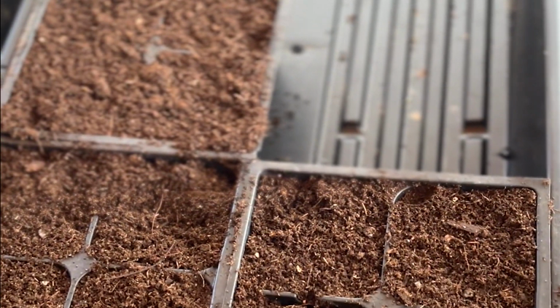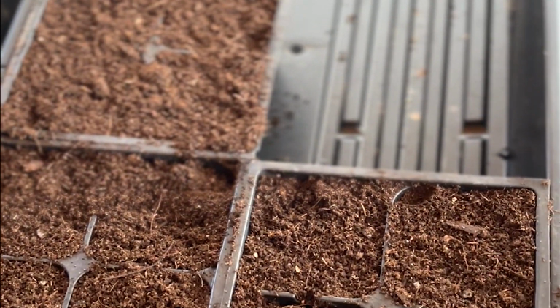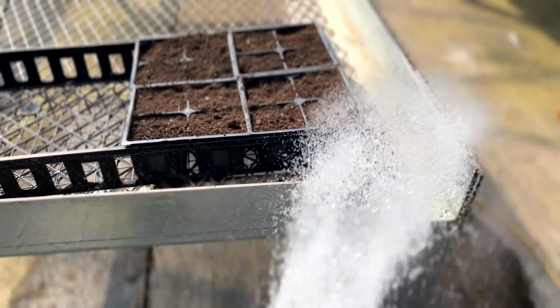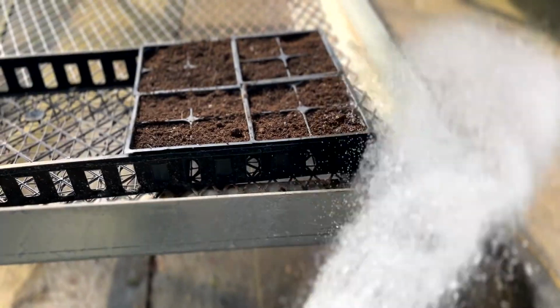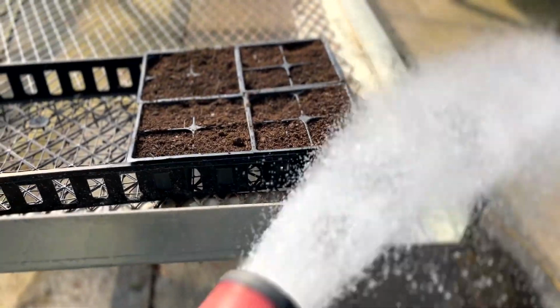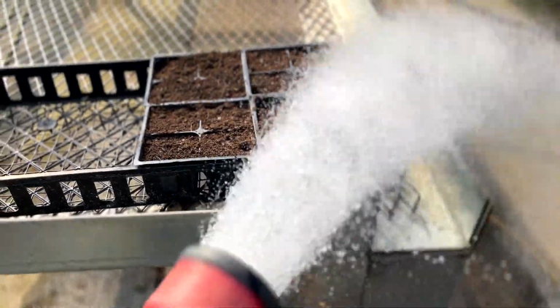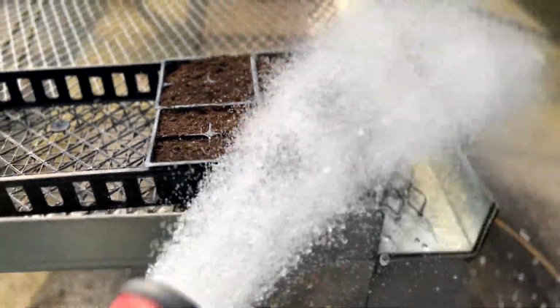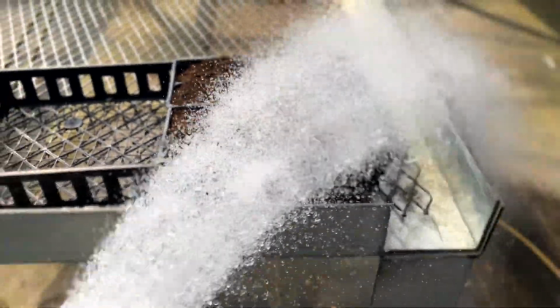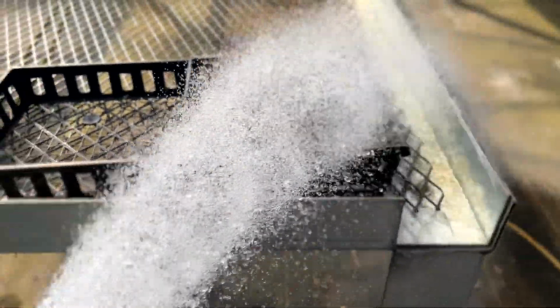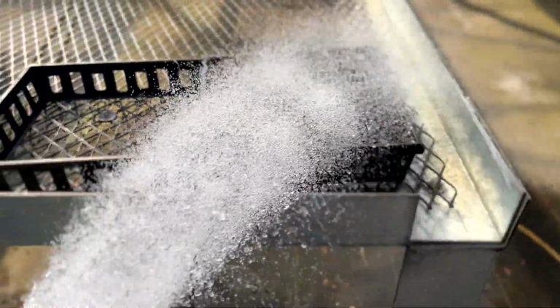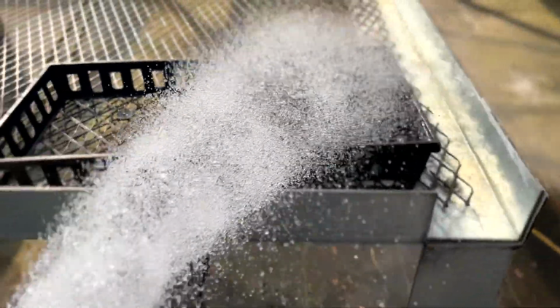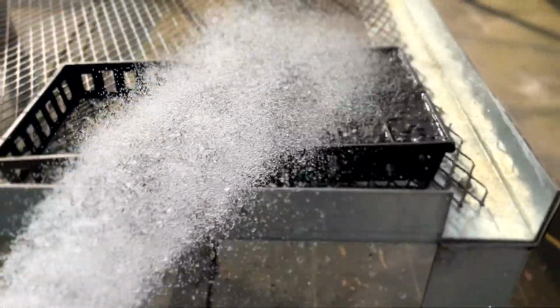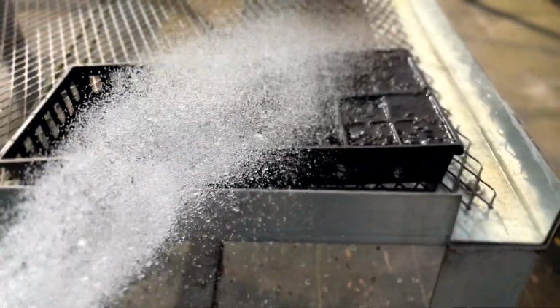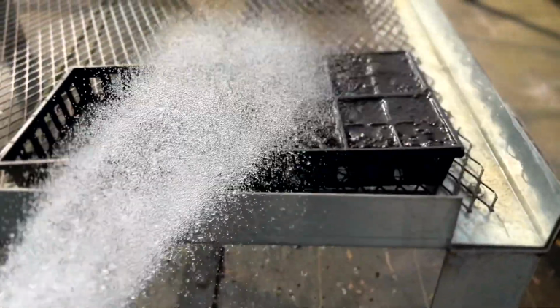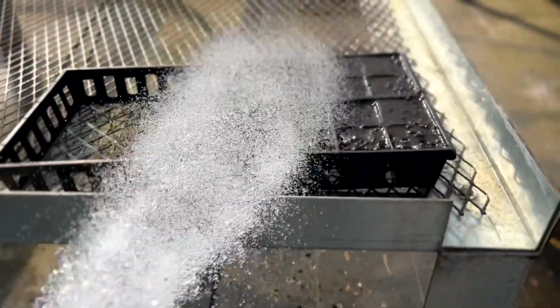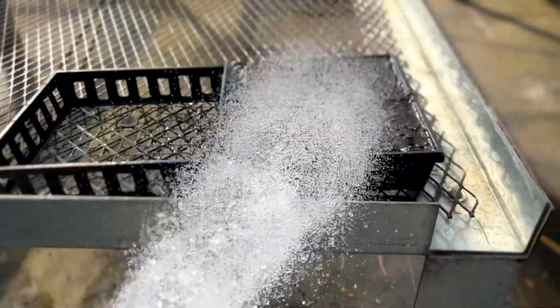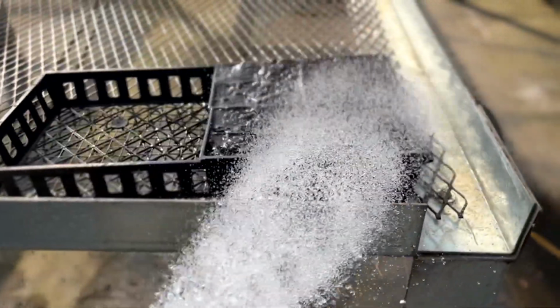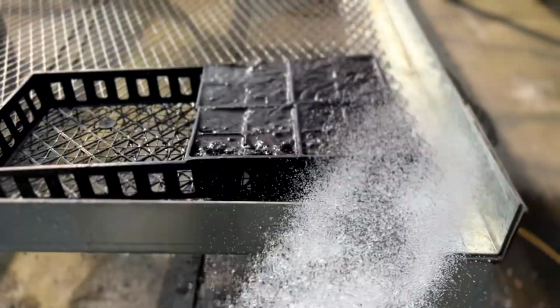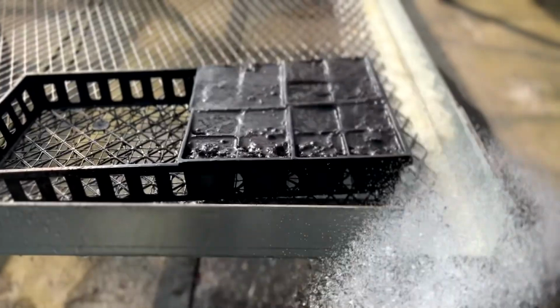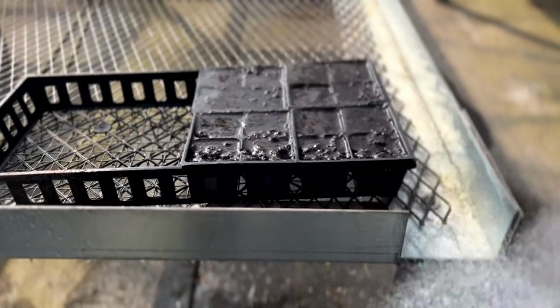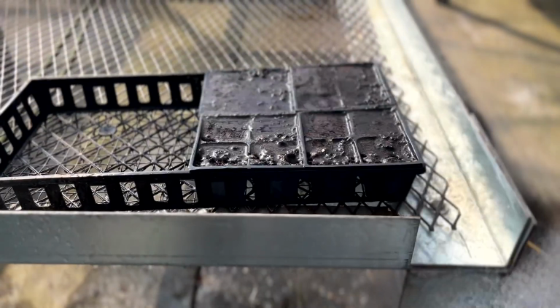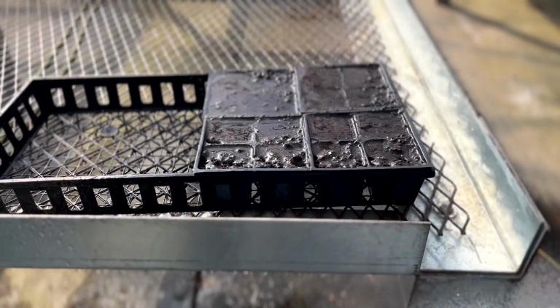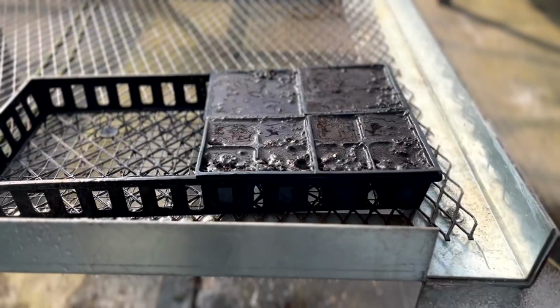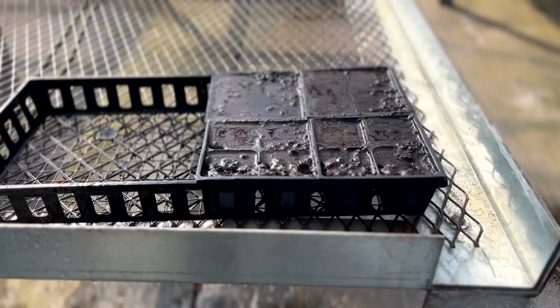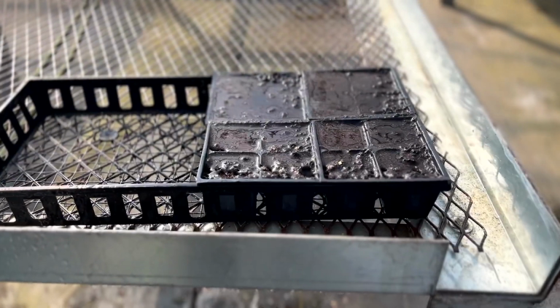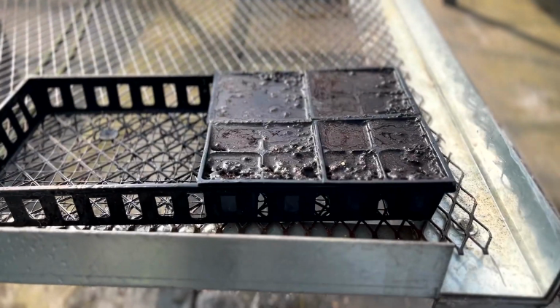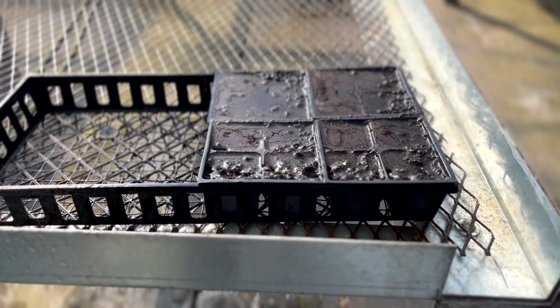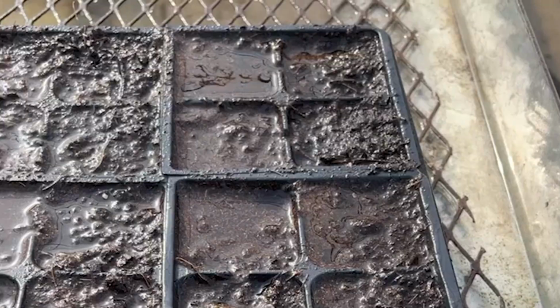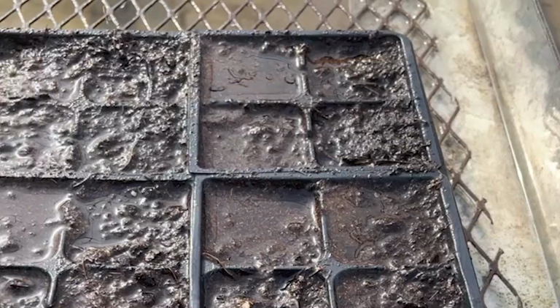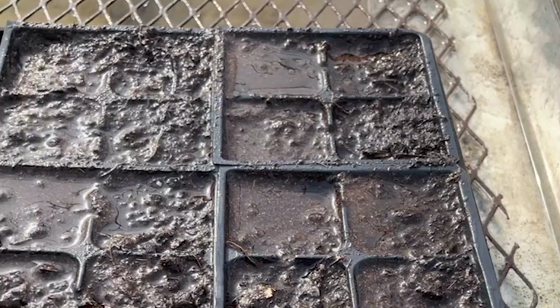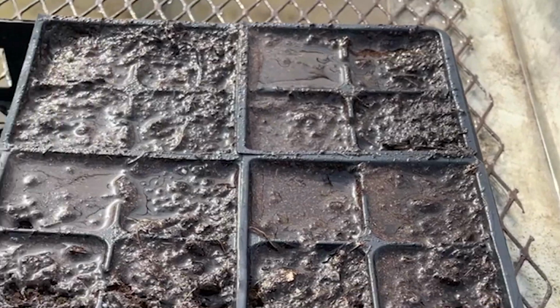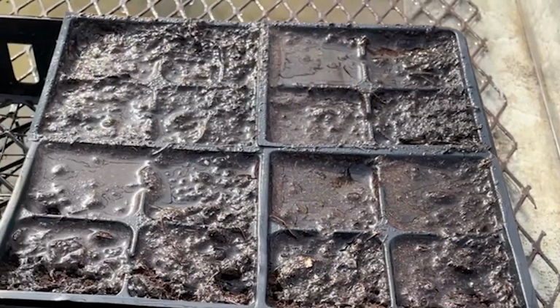Then we'll give our corms a deep watering, let the water soak through, and then we're going to bring them inside.